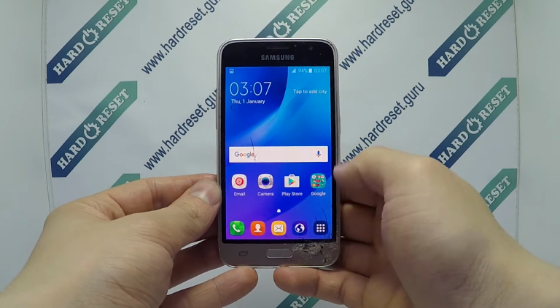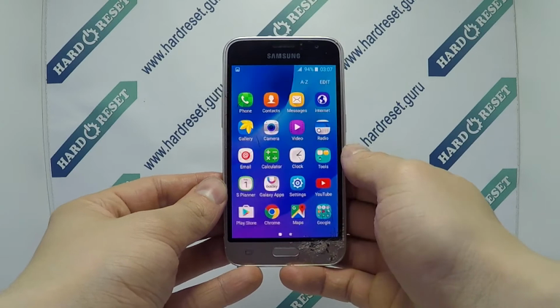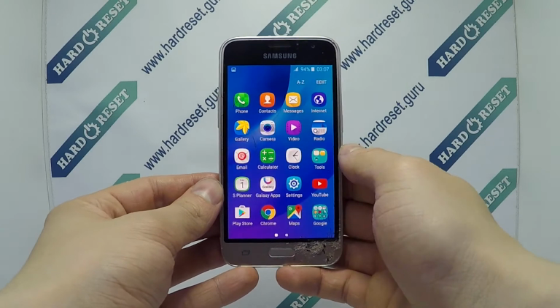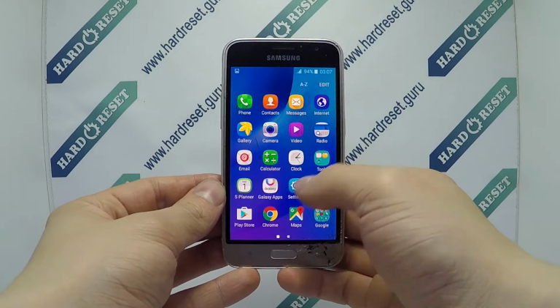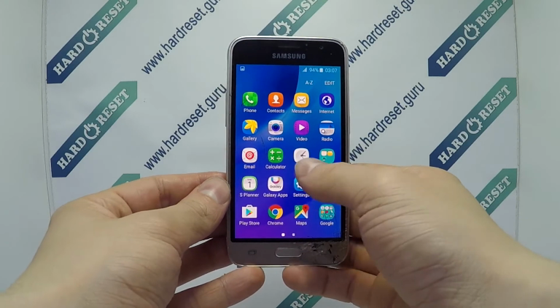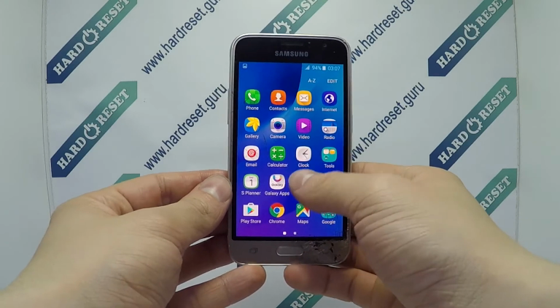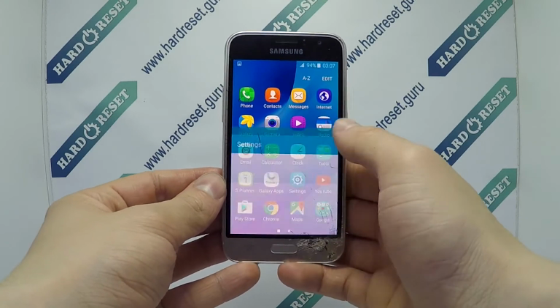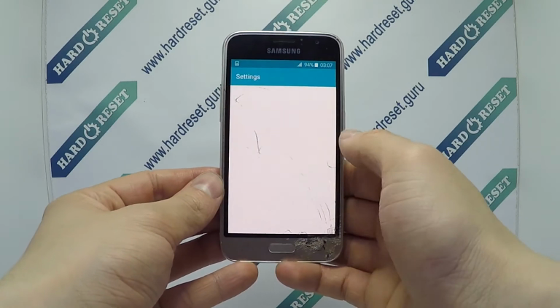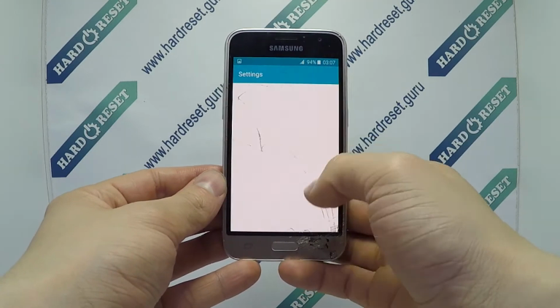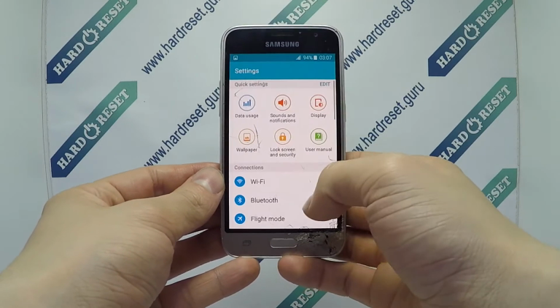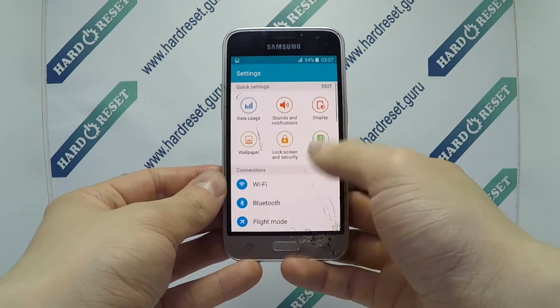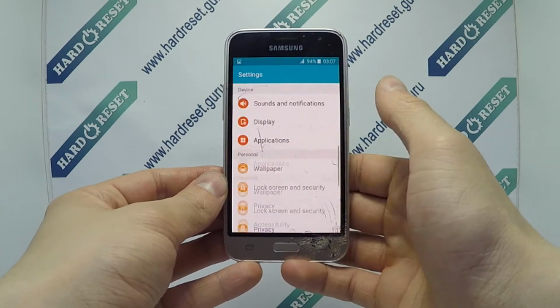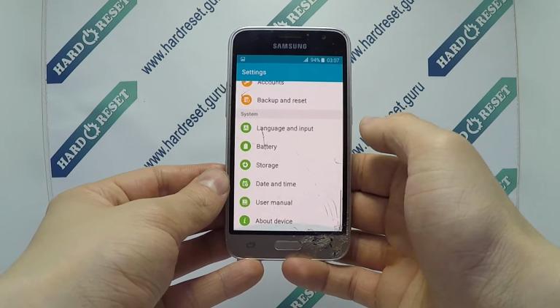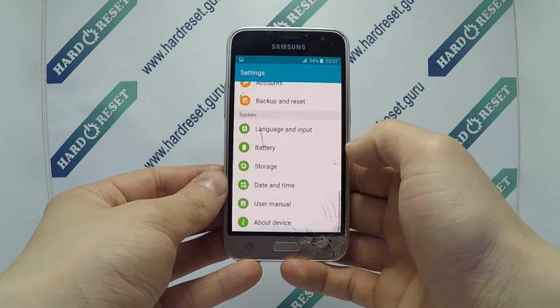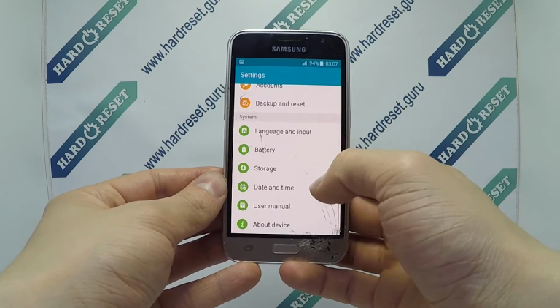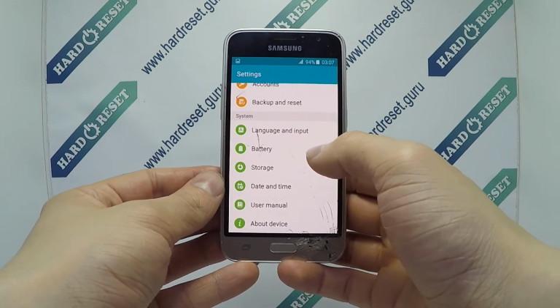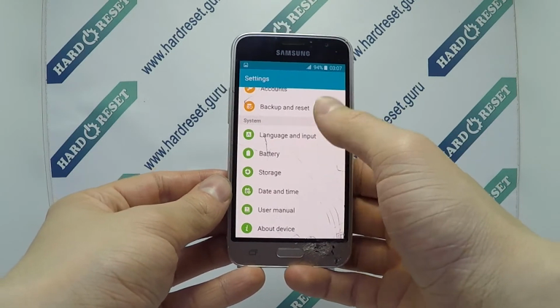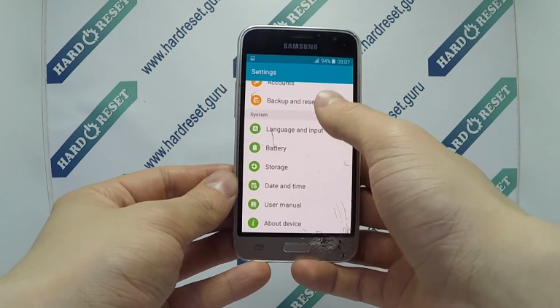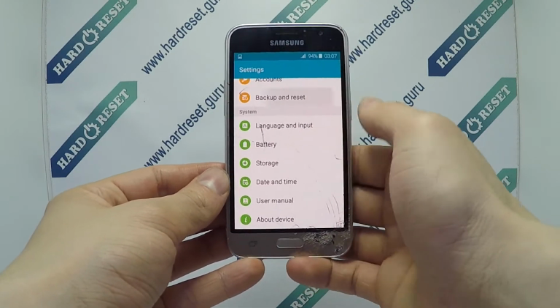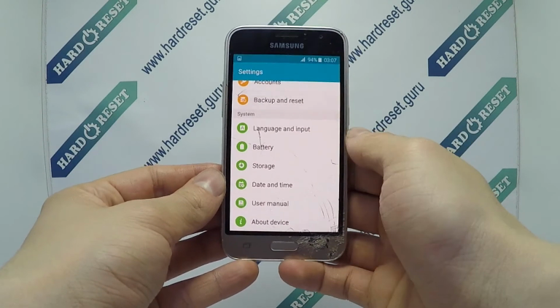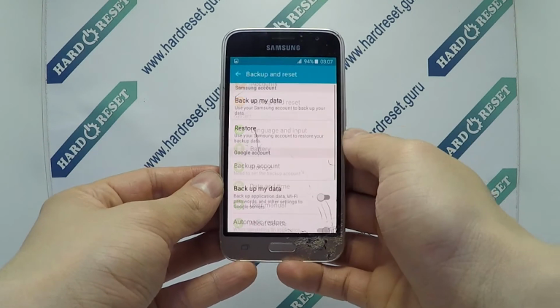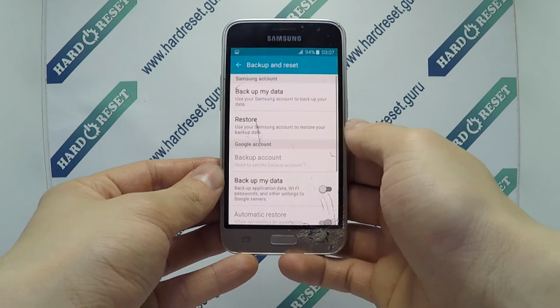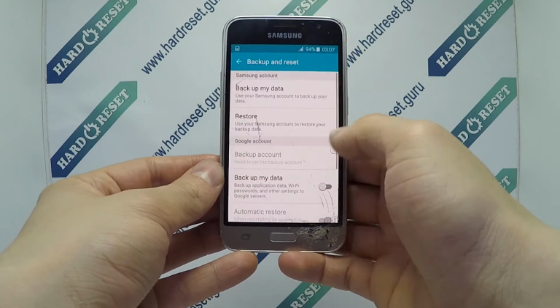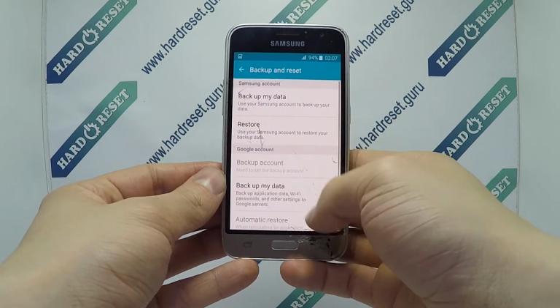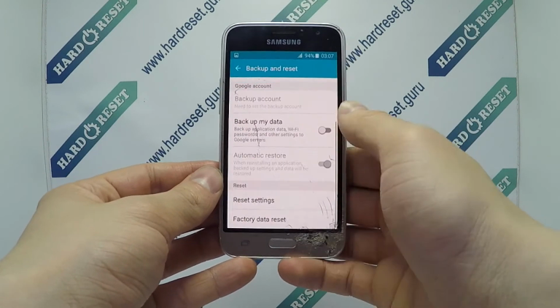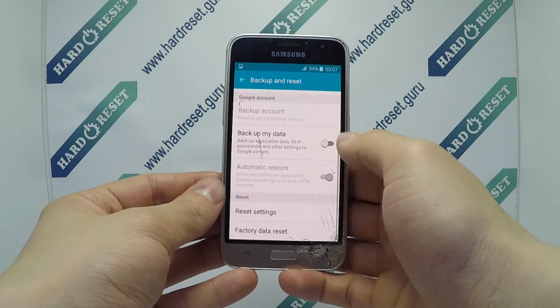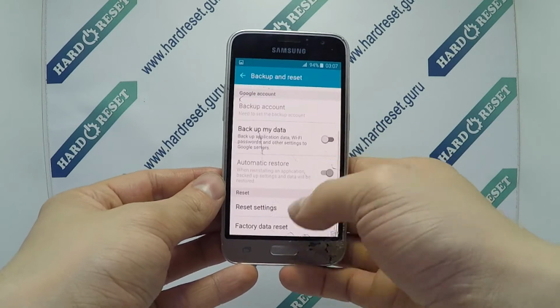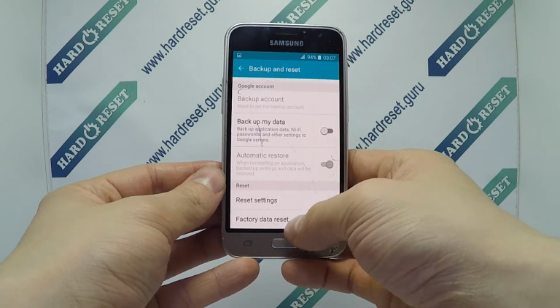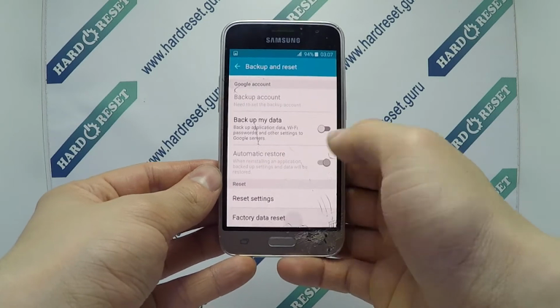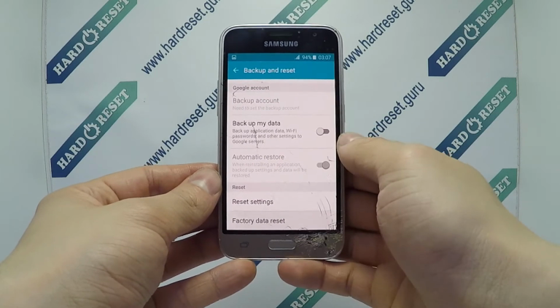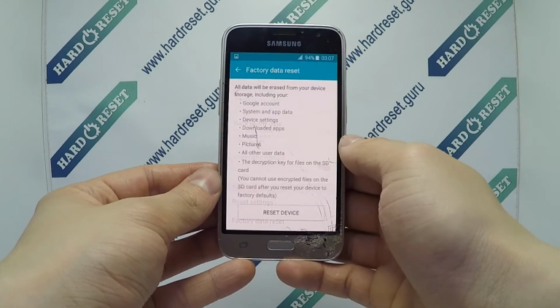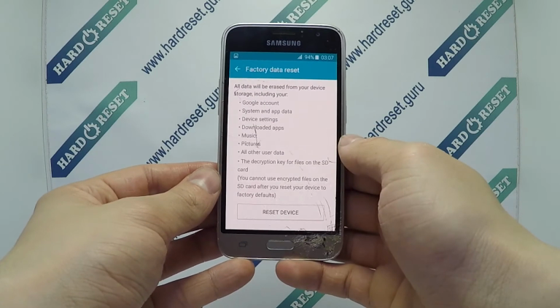Go to settings. In settings, choose backup and reset. Now select factory data reset.